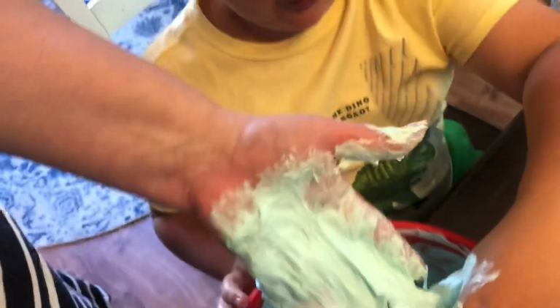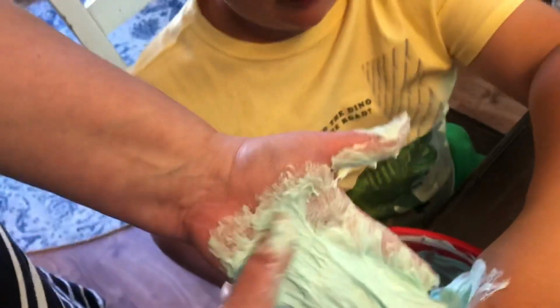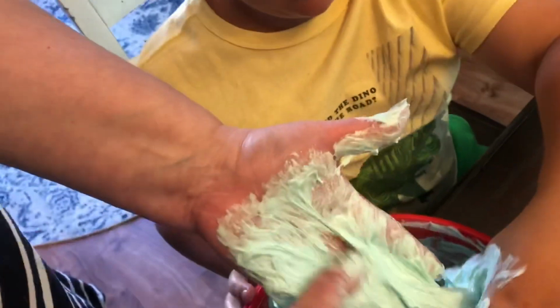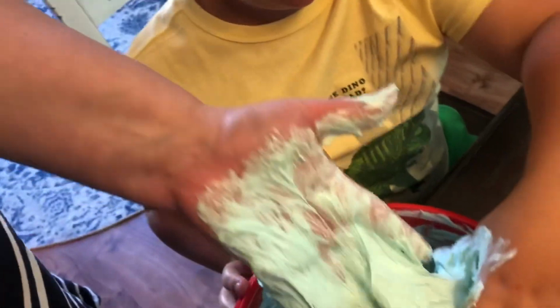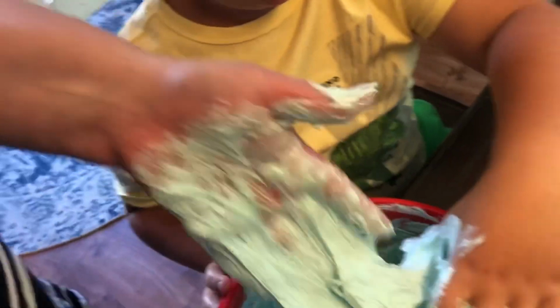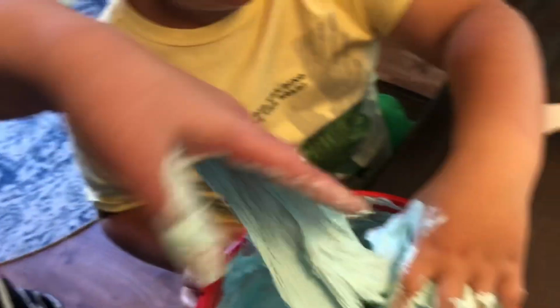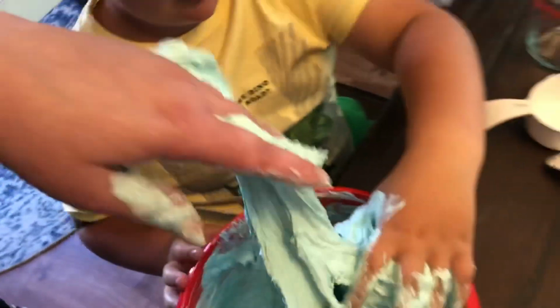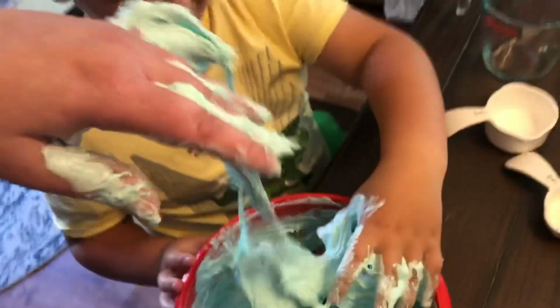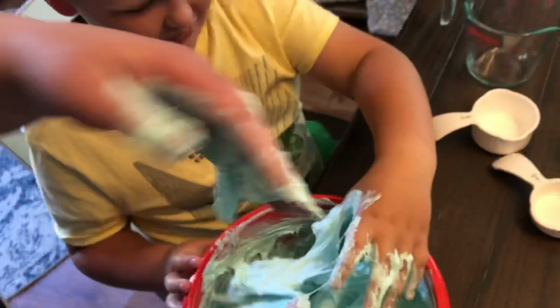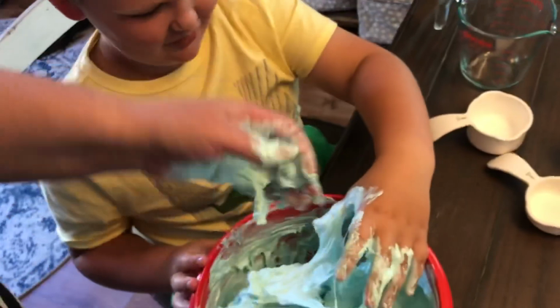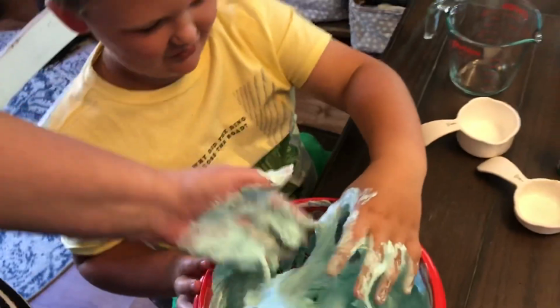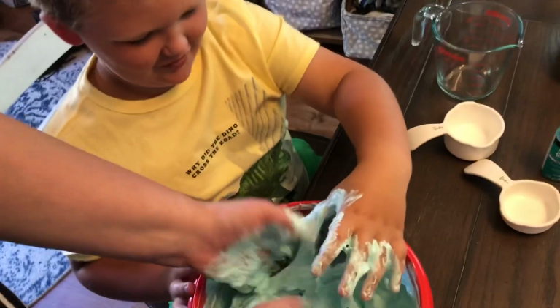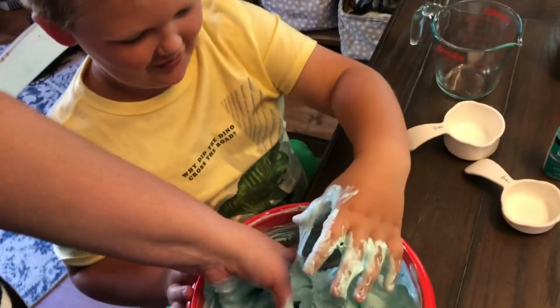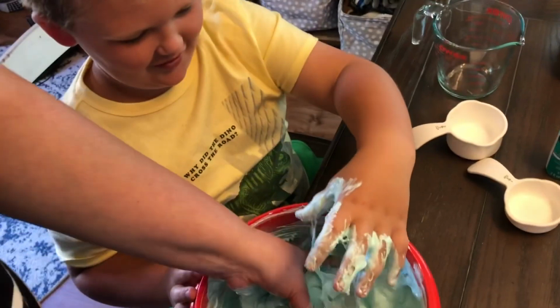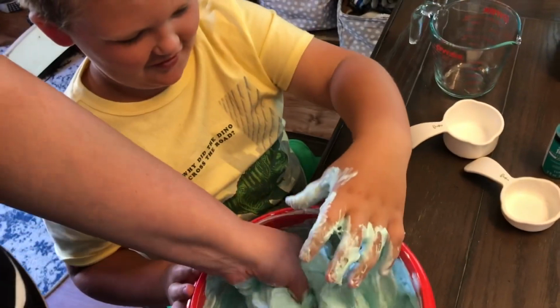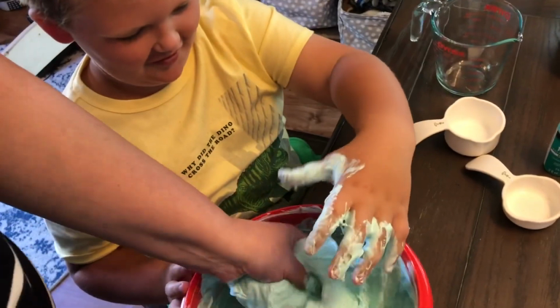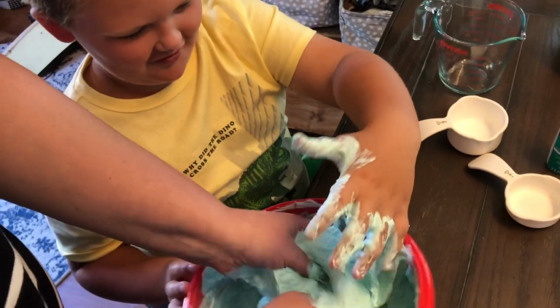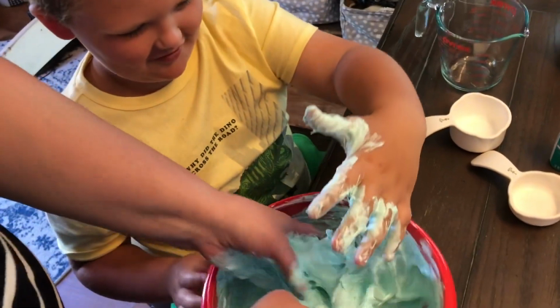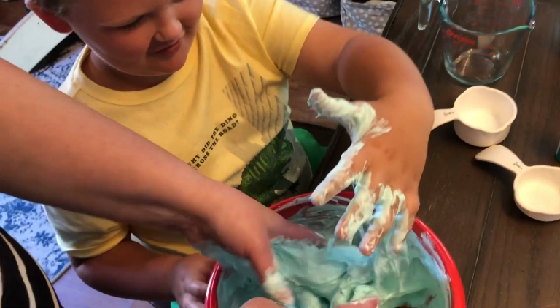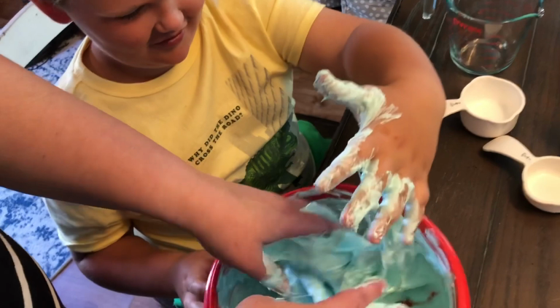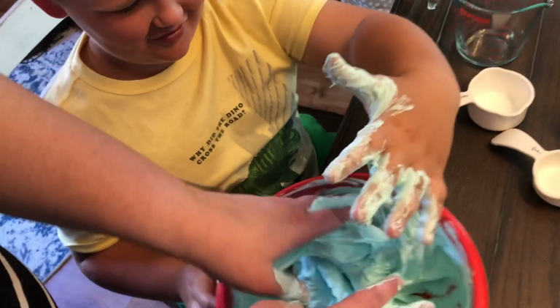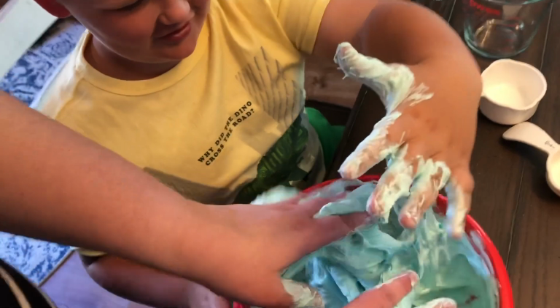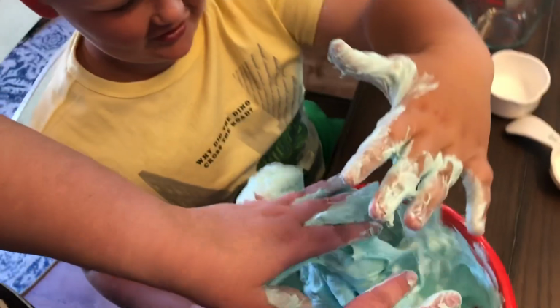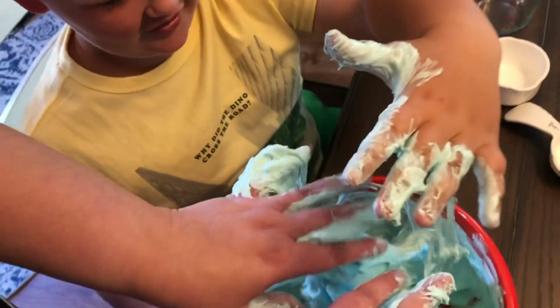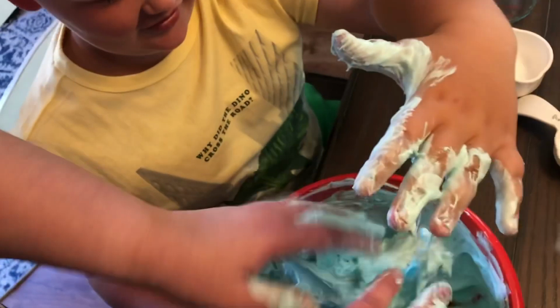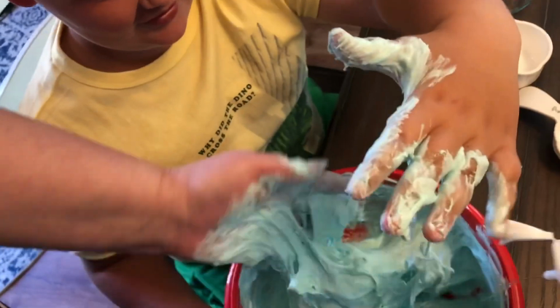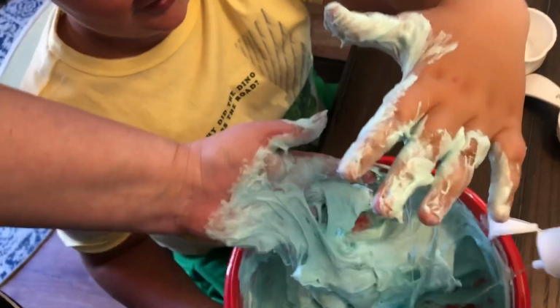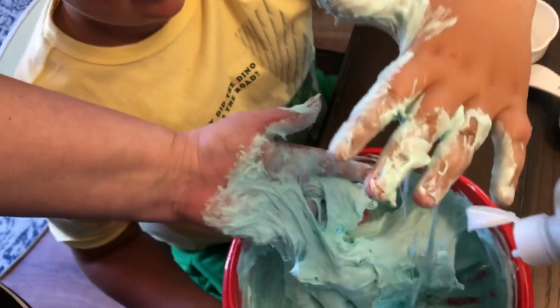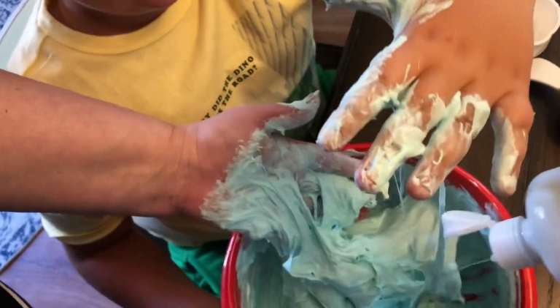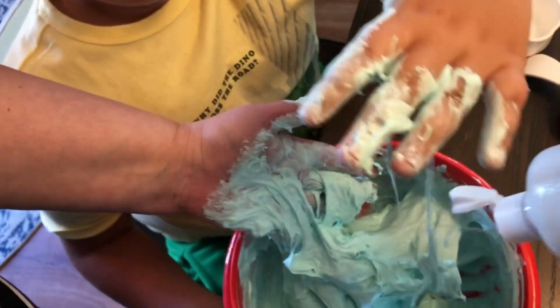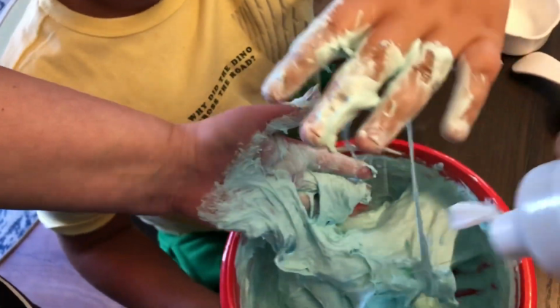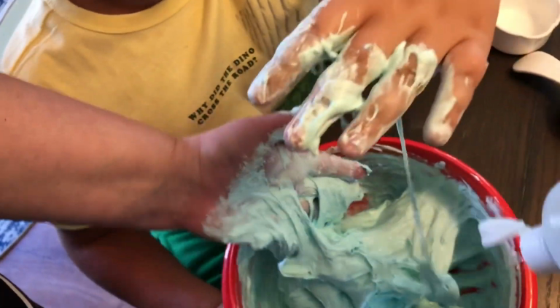Daddy, can you help with that? Sticky — because it shouldn't stick to your hands.